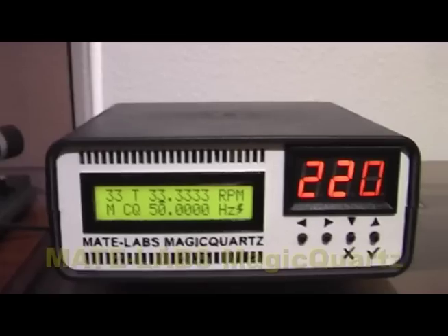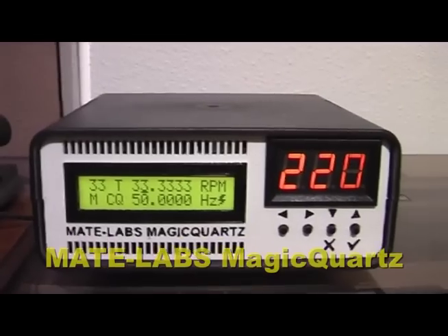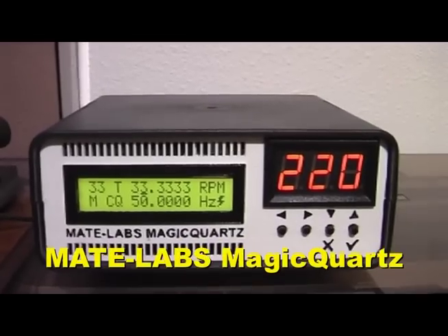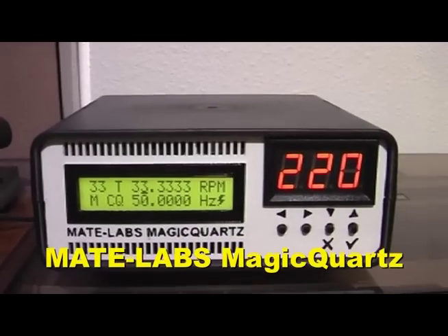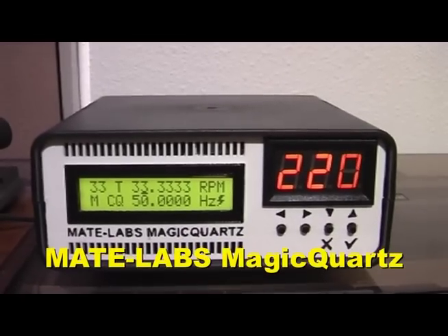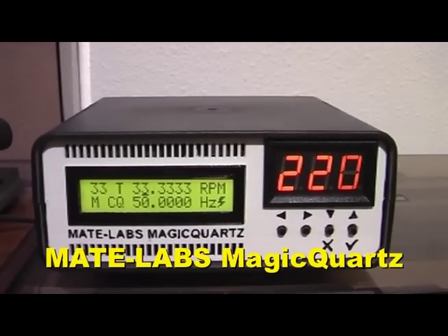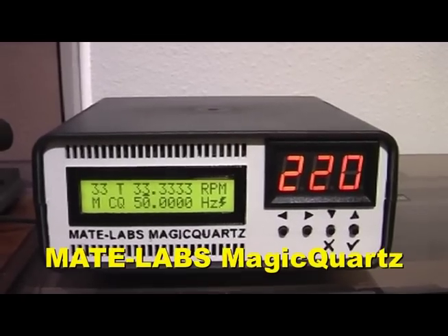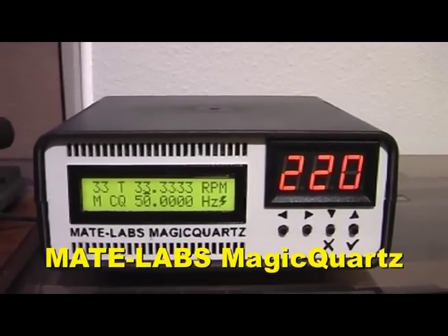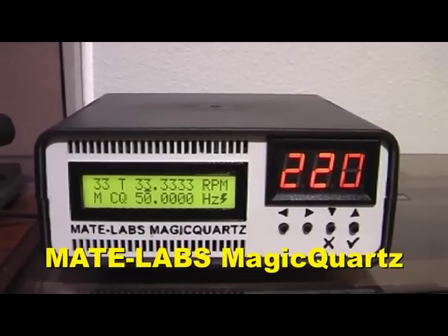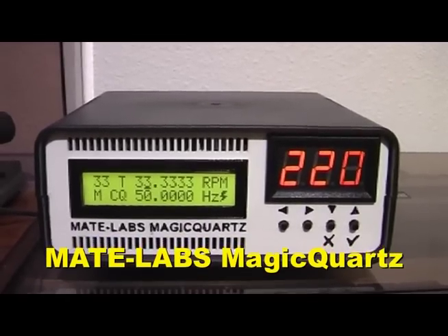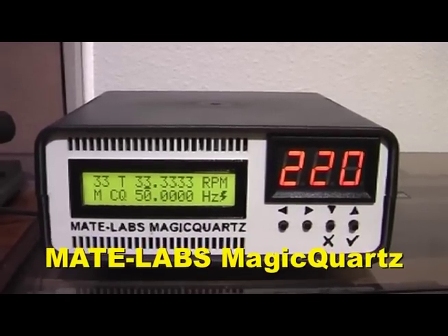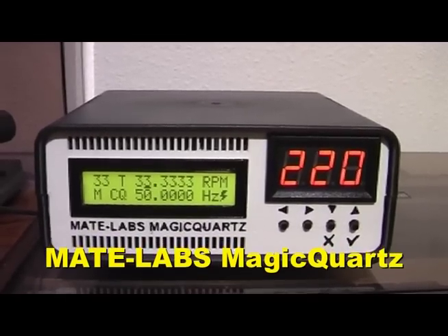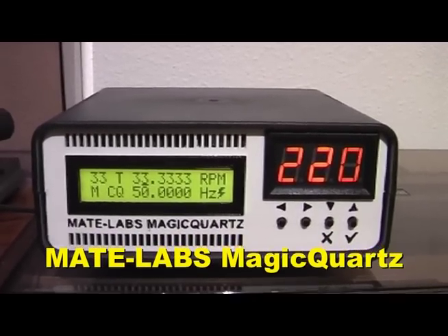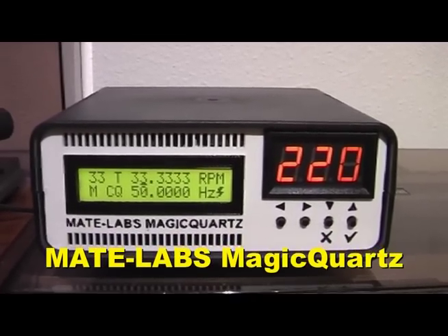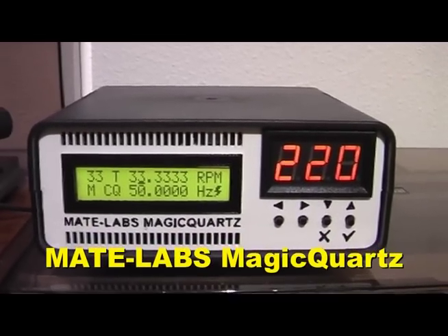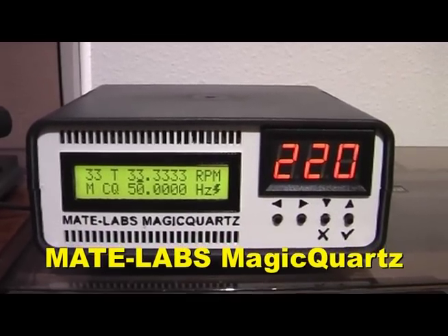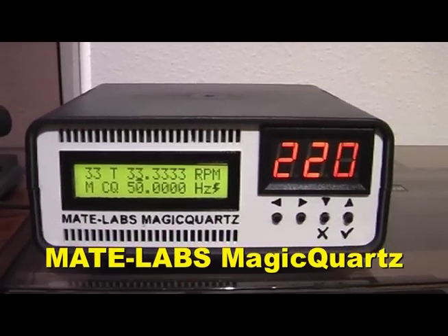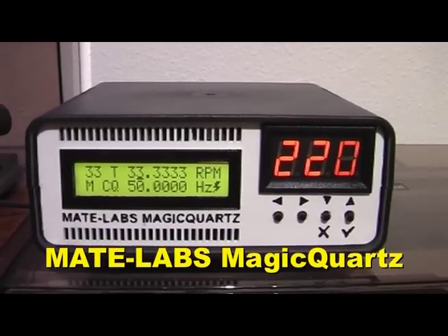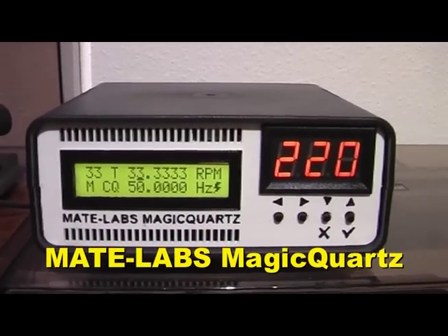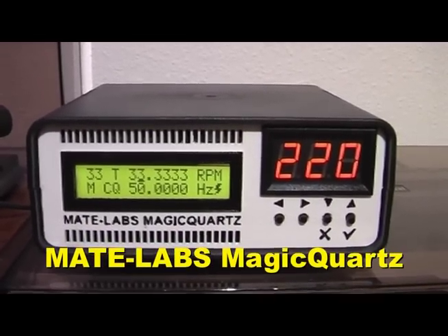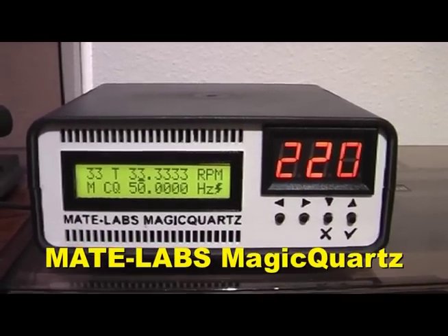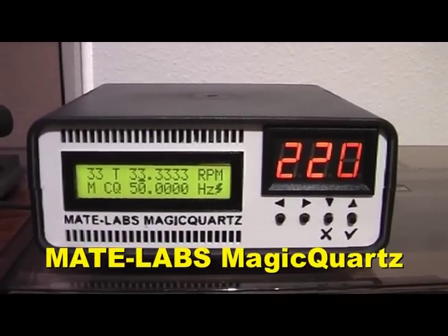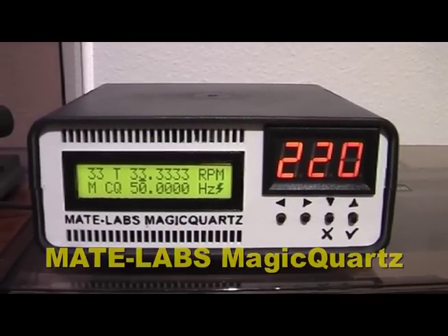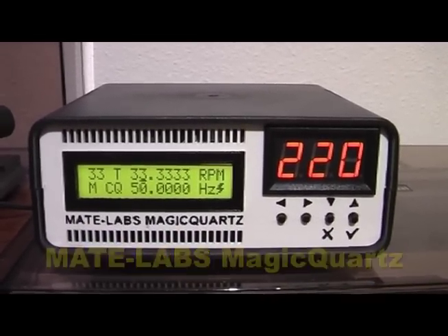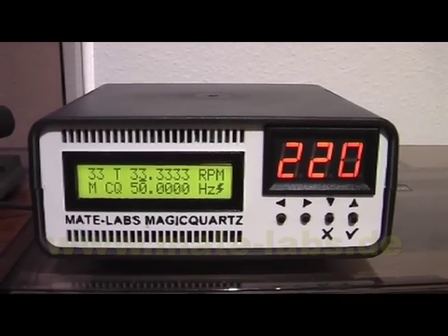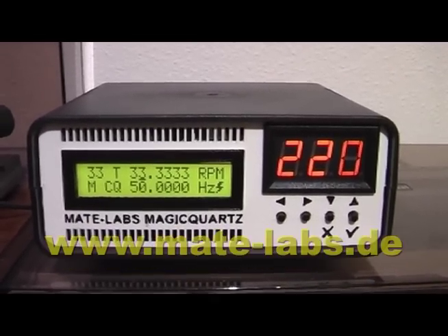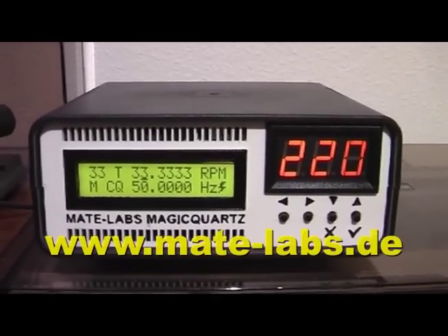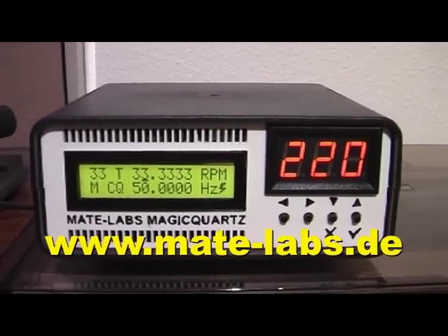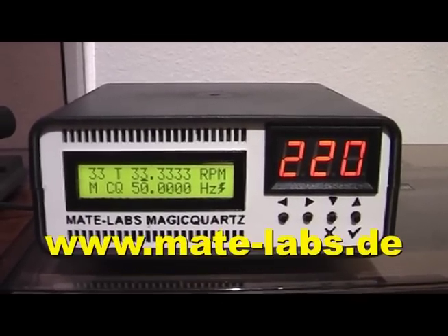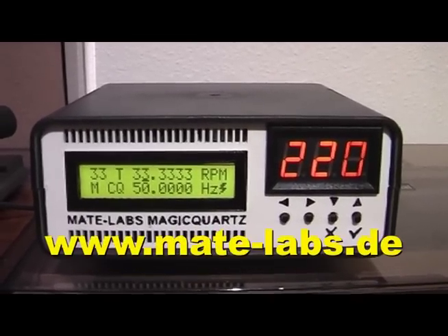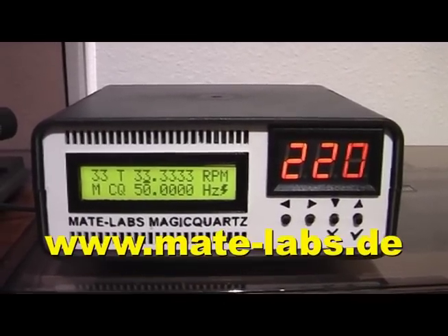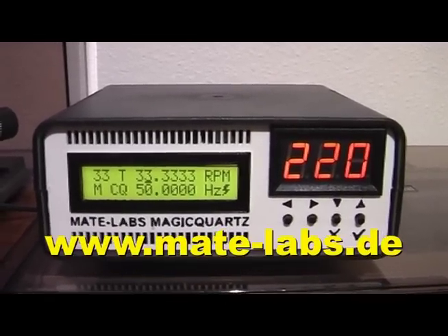Hi, I'm Sebastian Marte and in this video I'm going to give you an introduction to Magic Quartz.